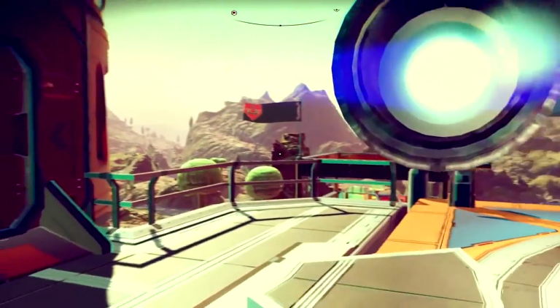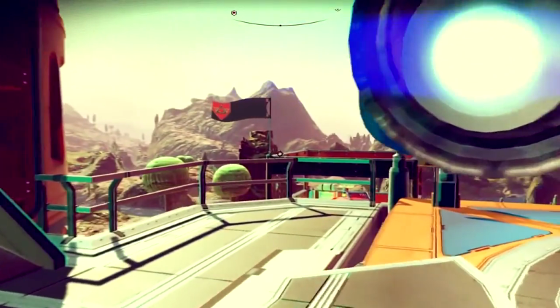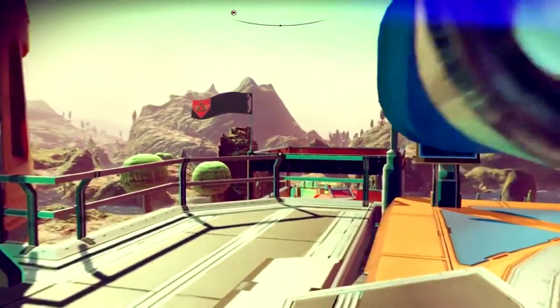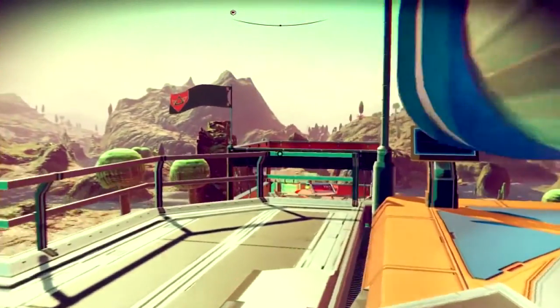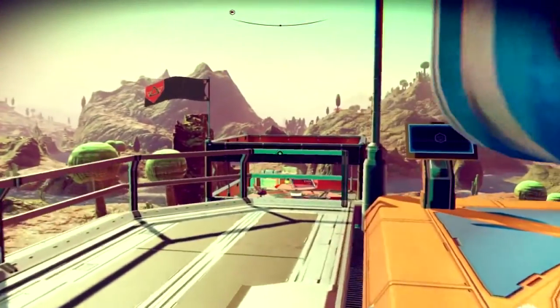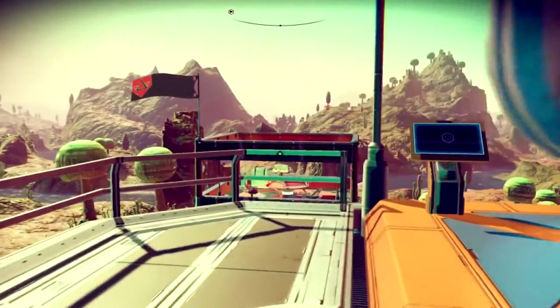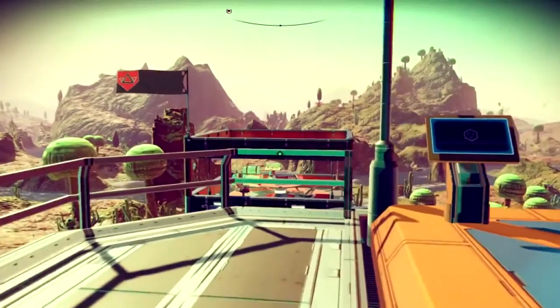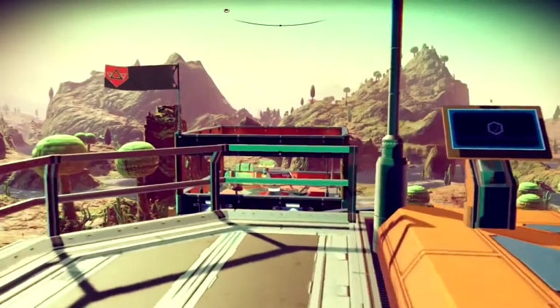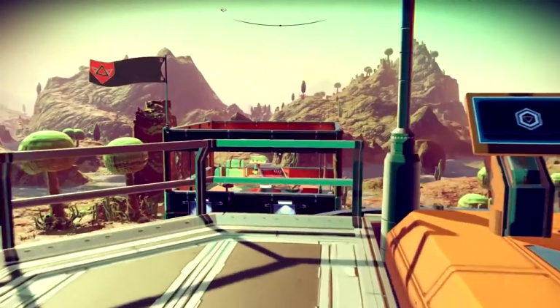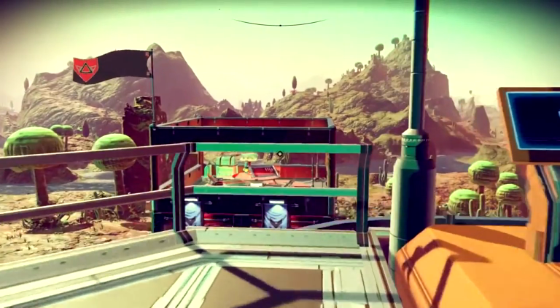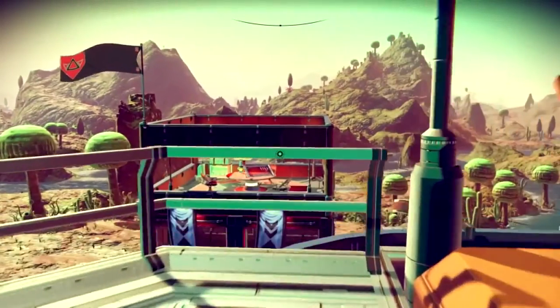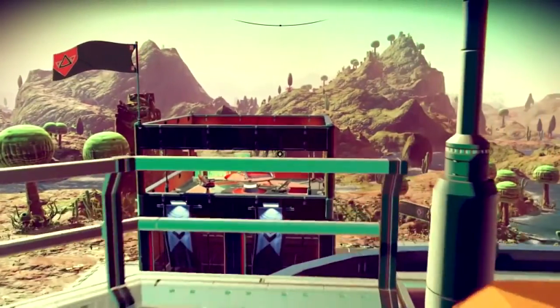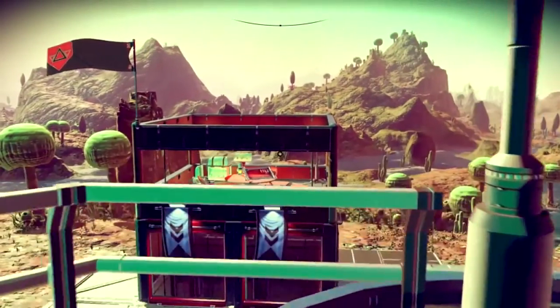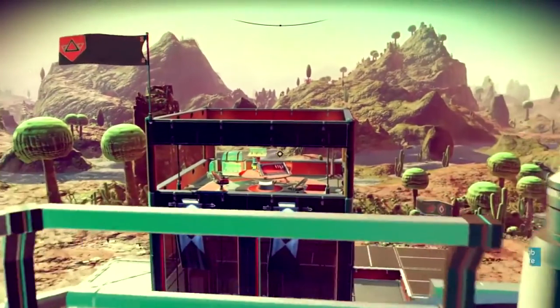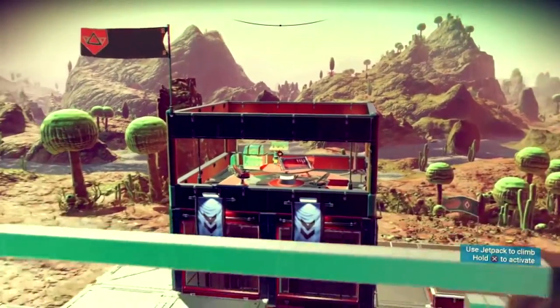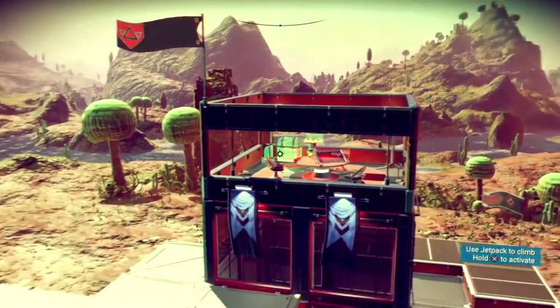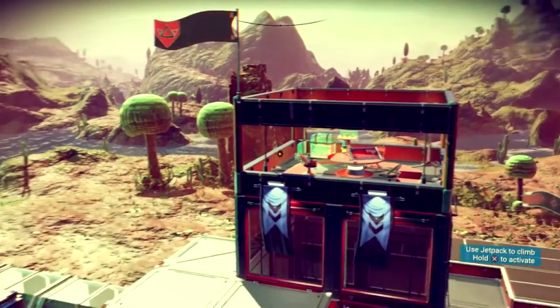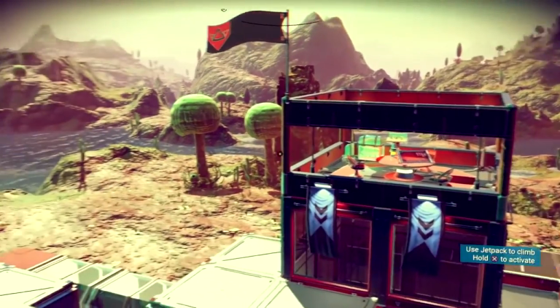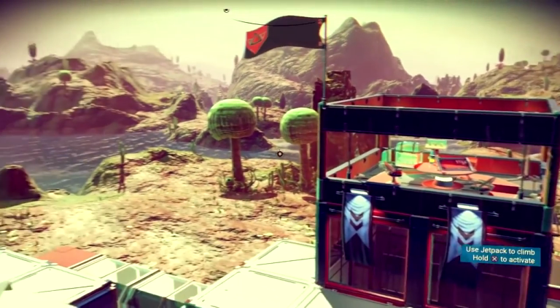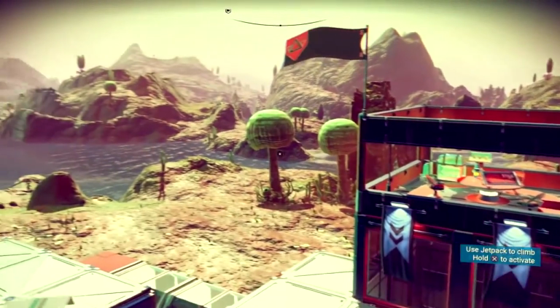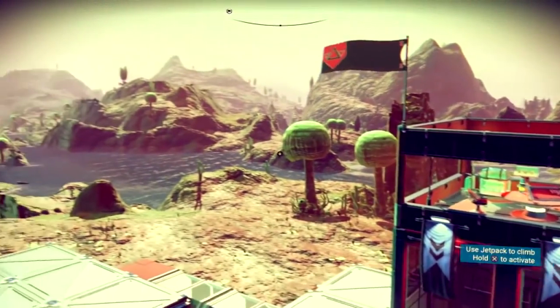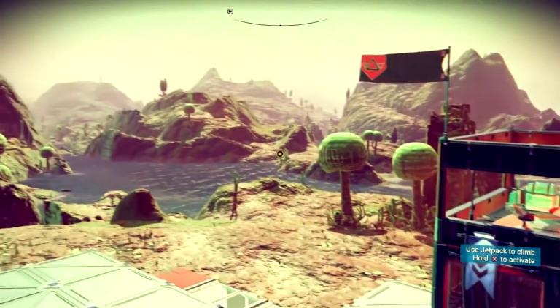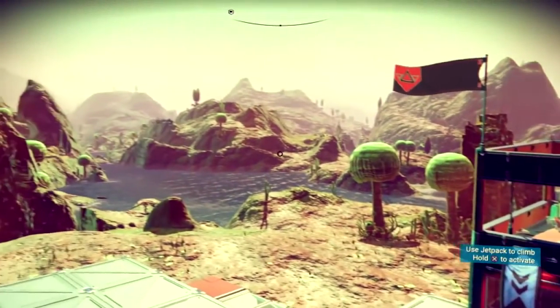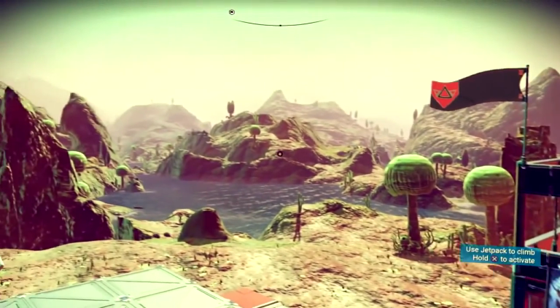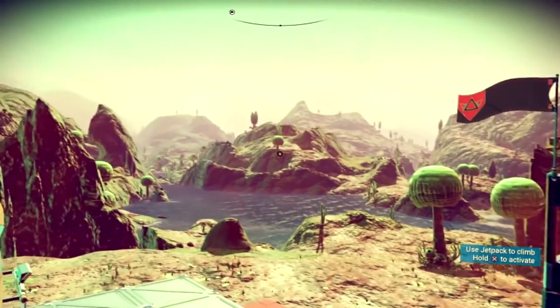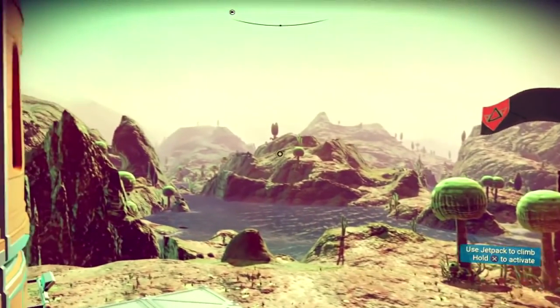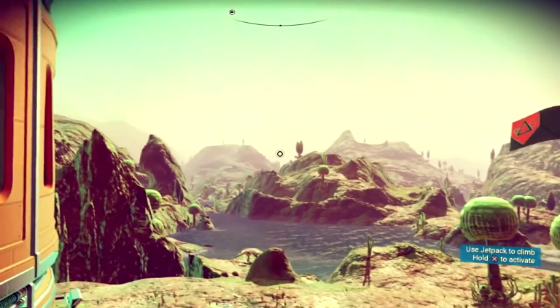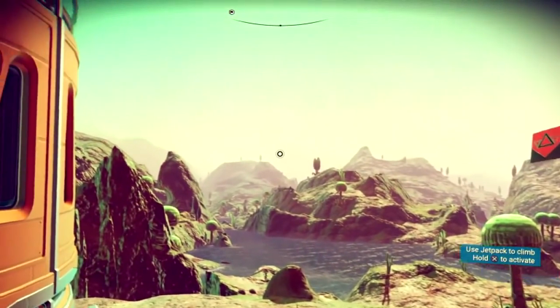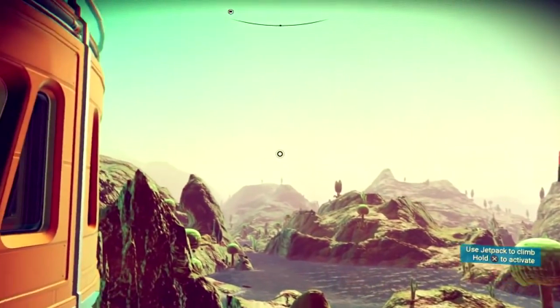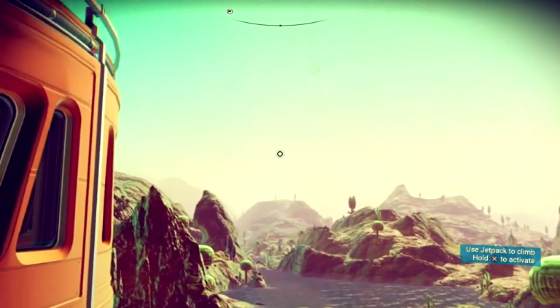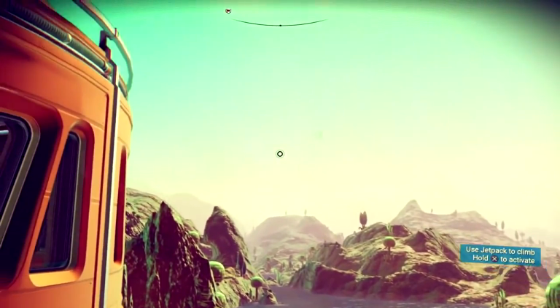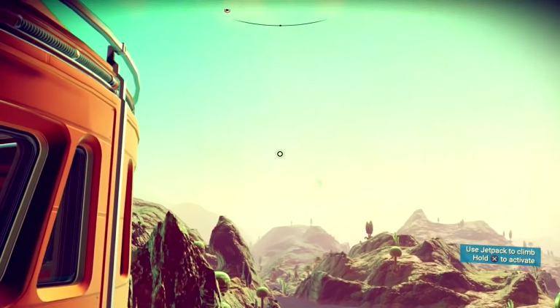Quick travel between a space station and home planet can be performed at any time using a terminus teleporter.